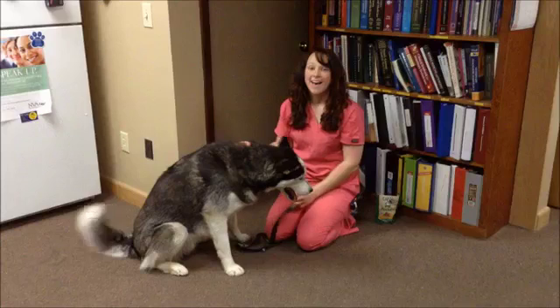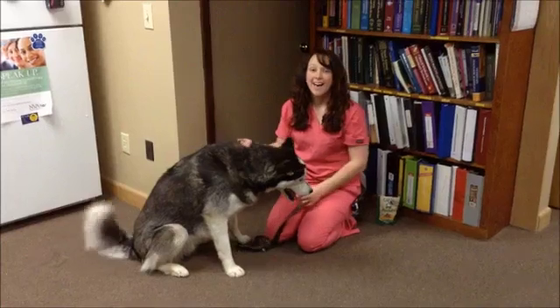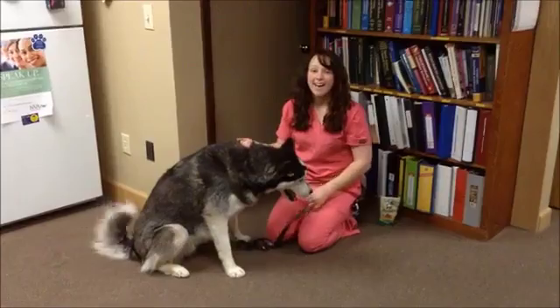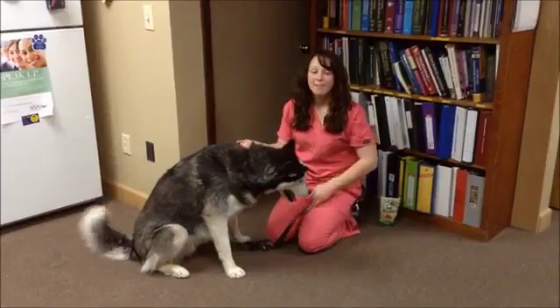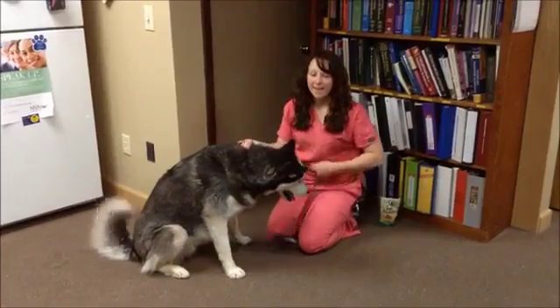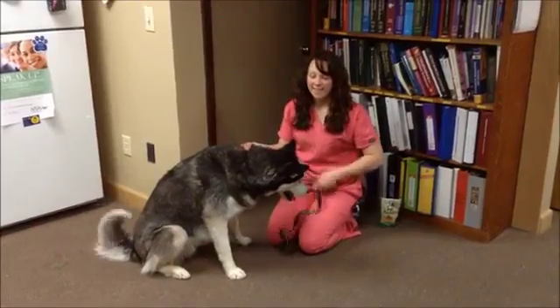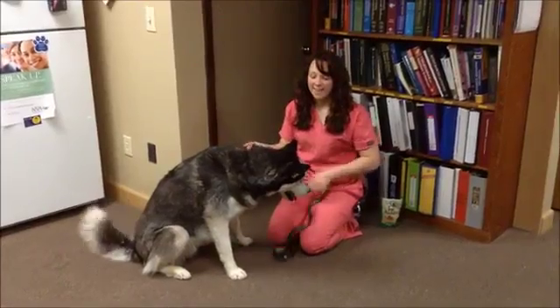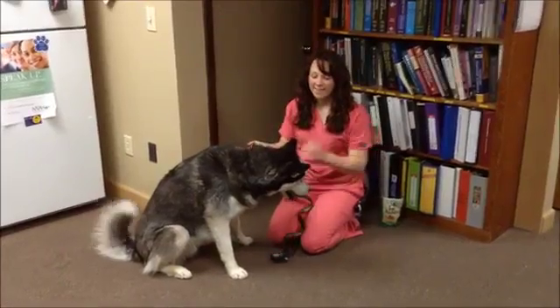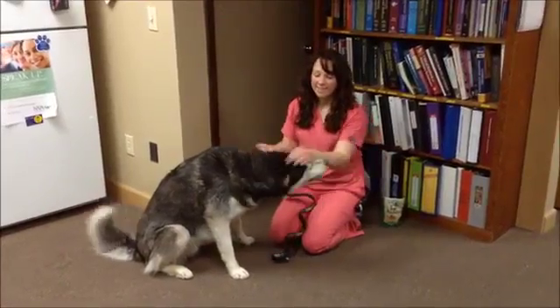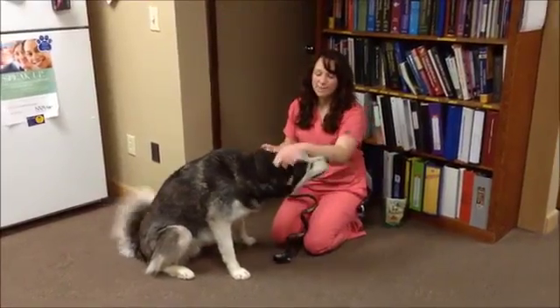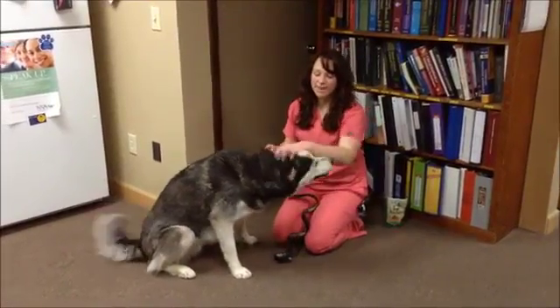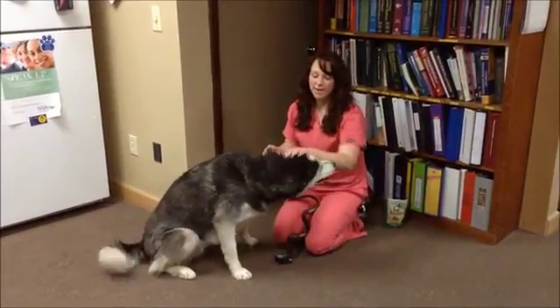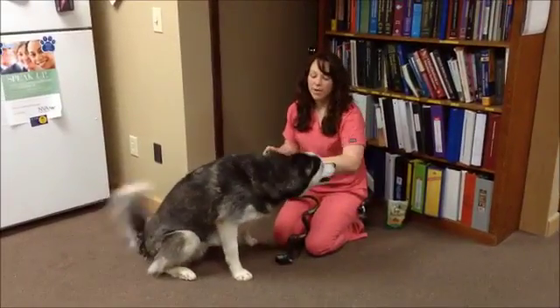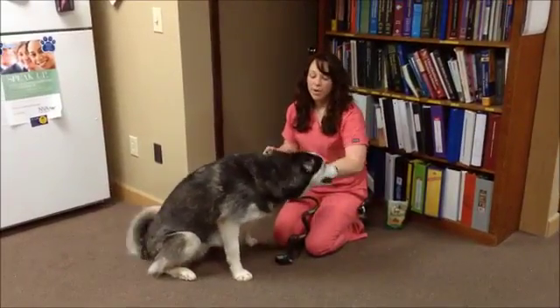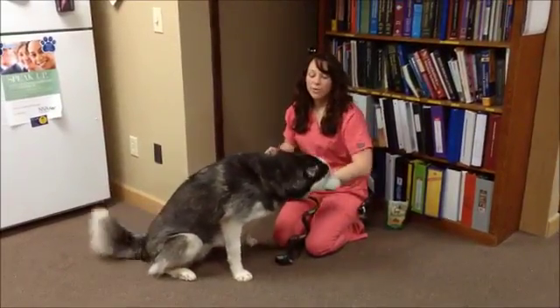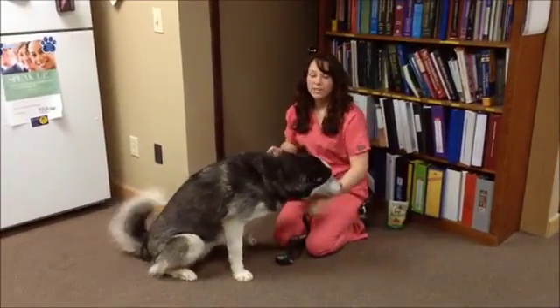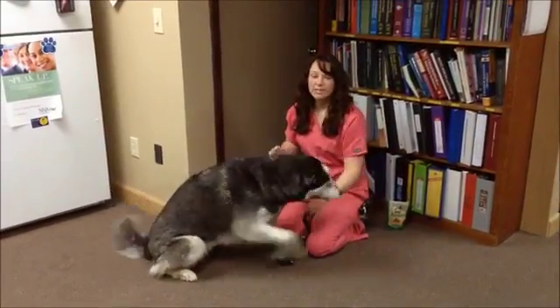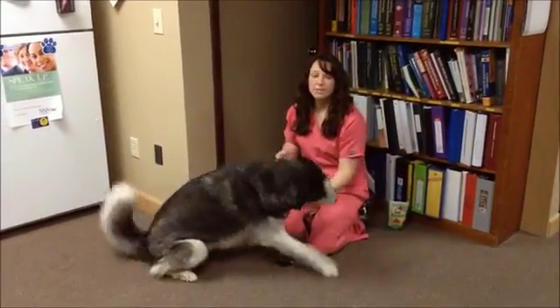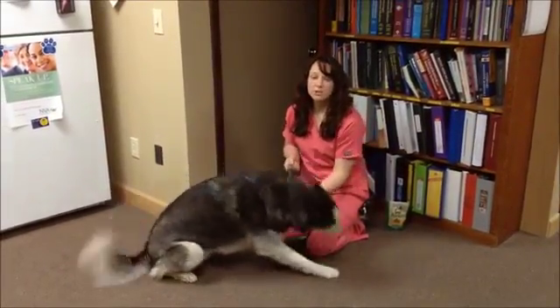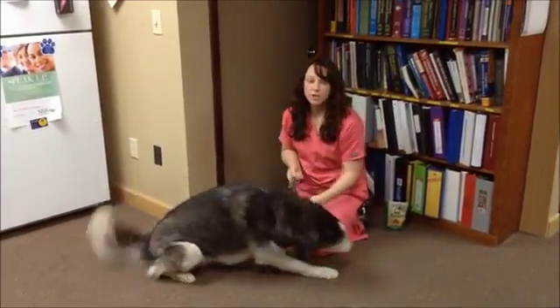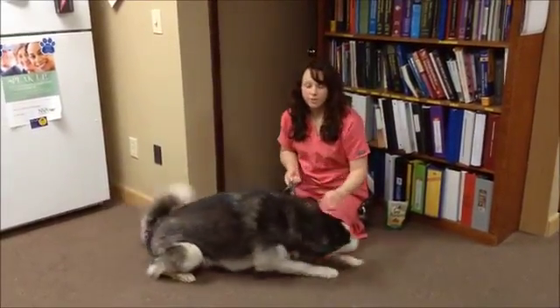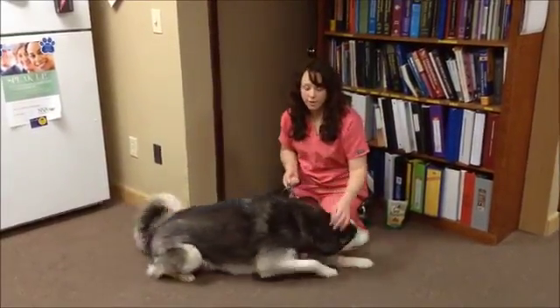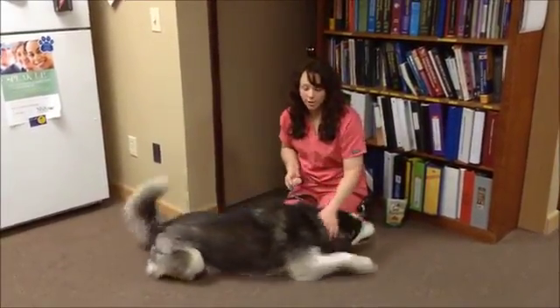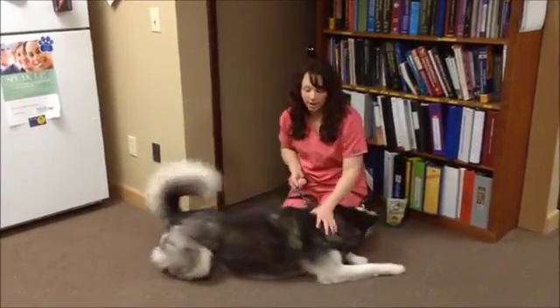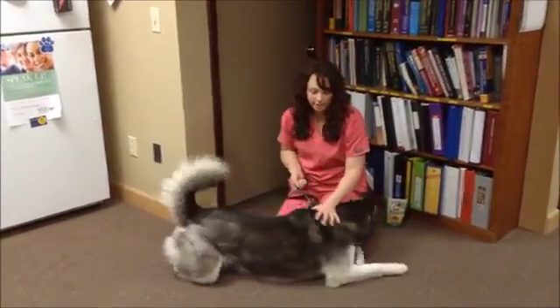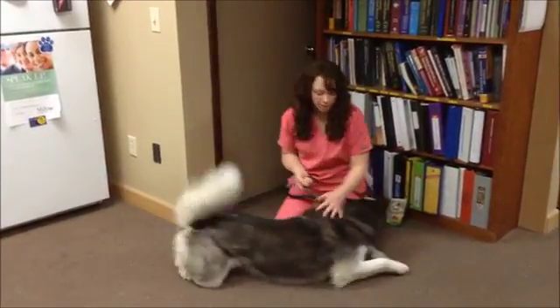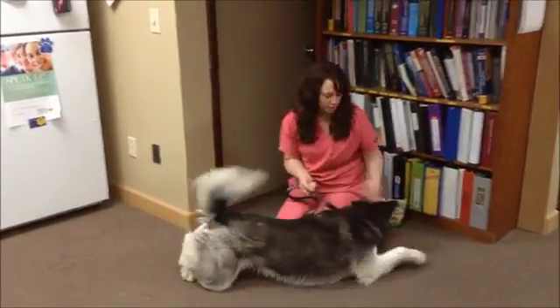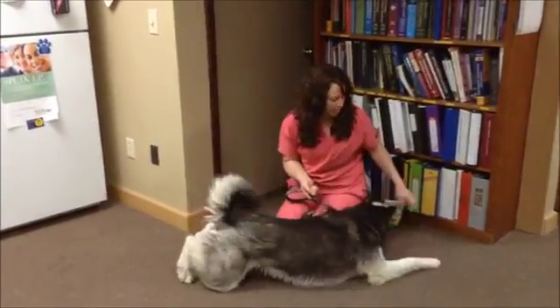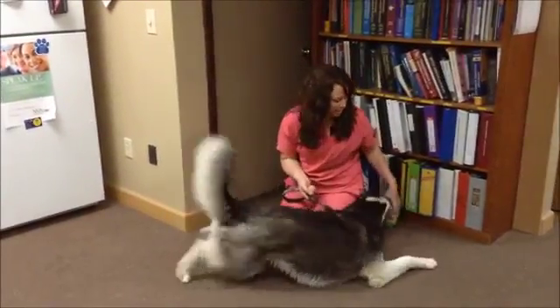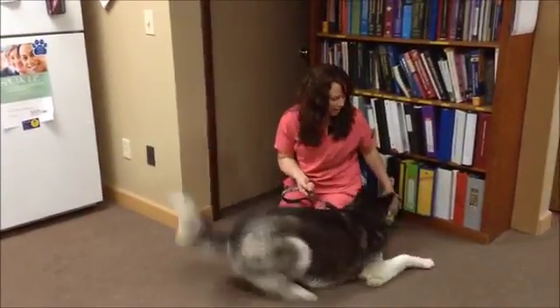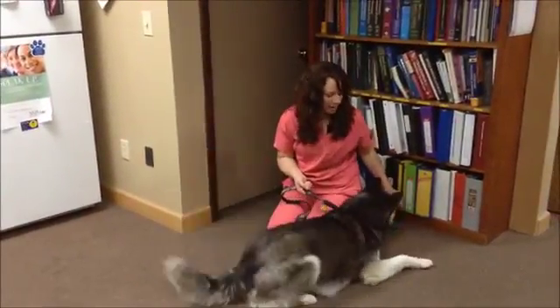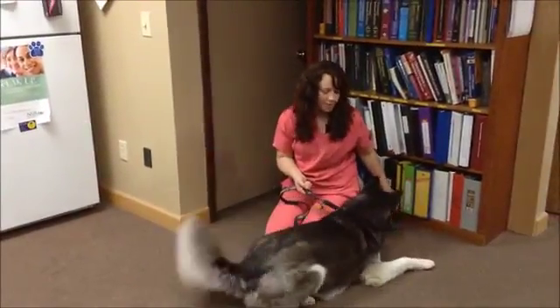Hi, I'm Allie and this is Miko. We're going to demonstrate for you how to pill a dog.